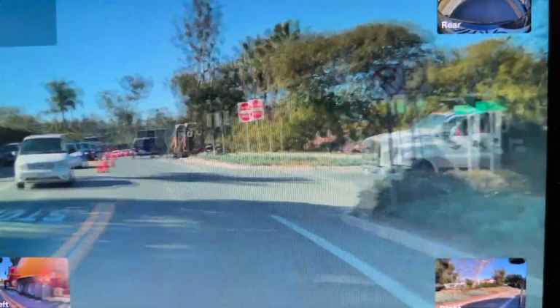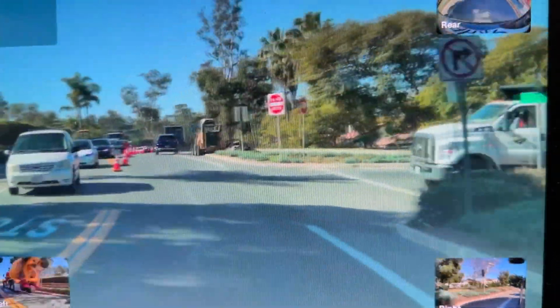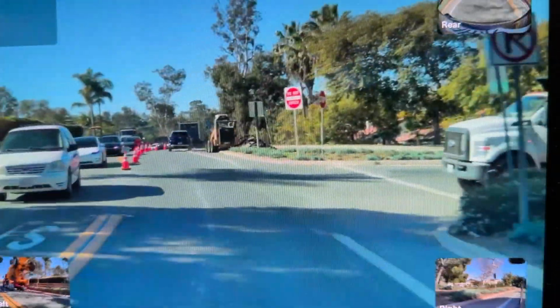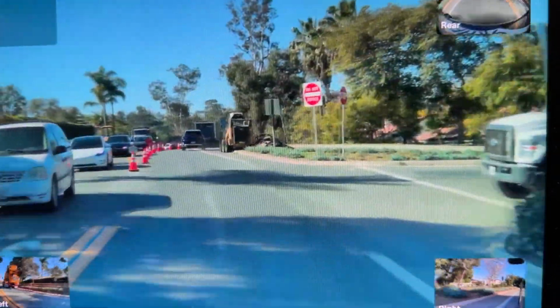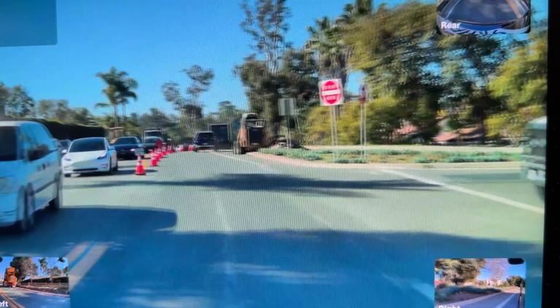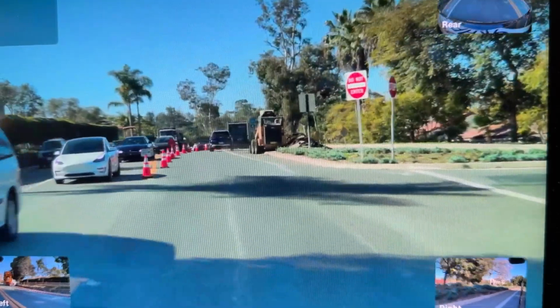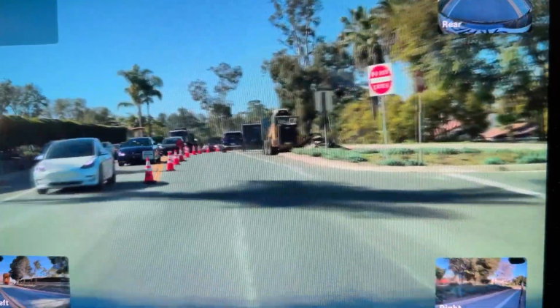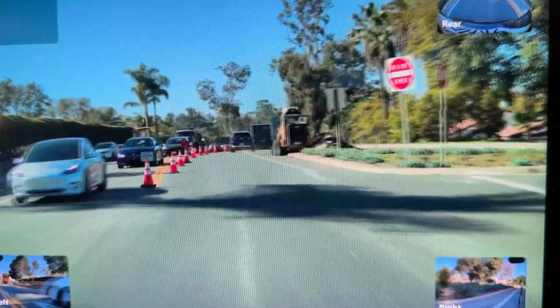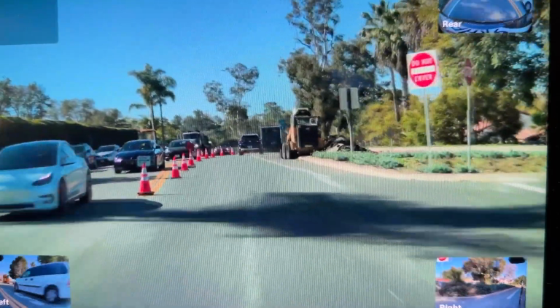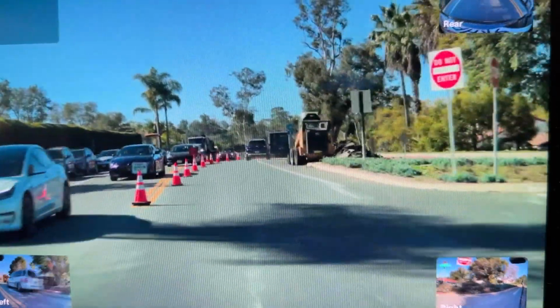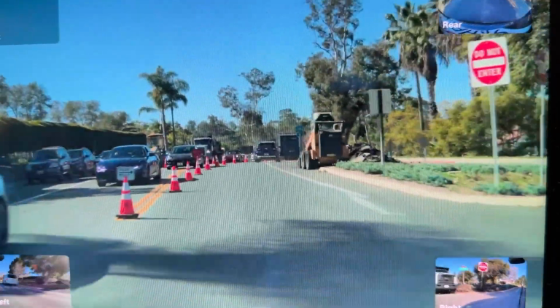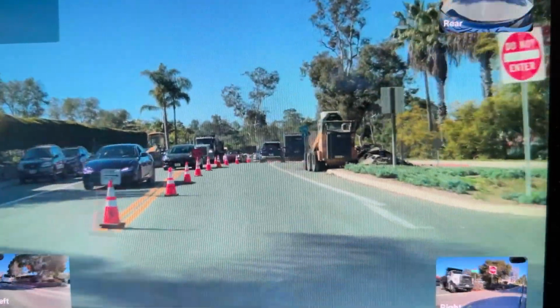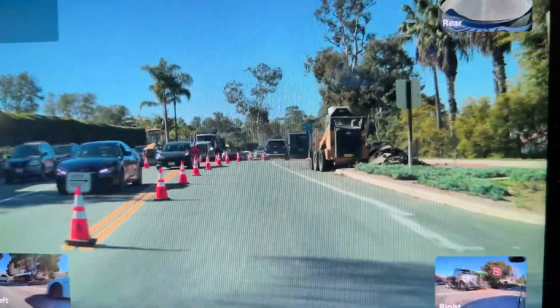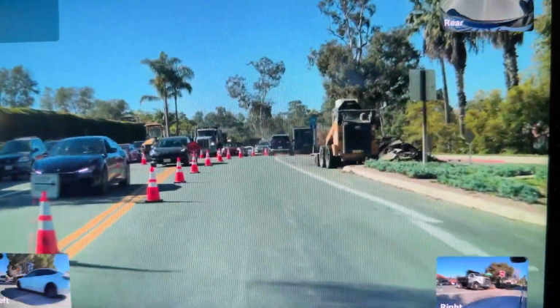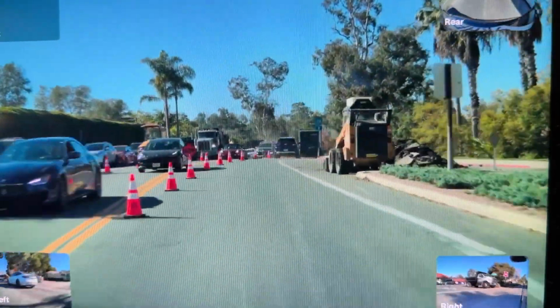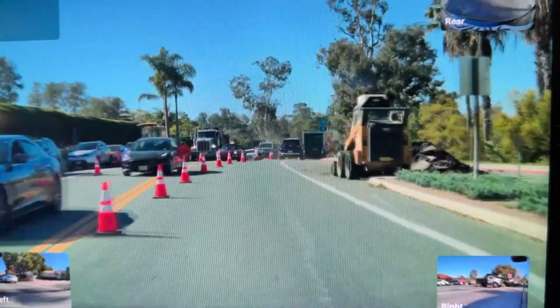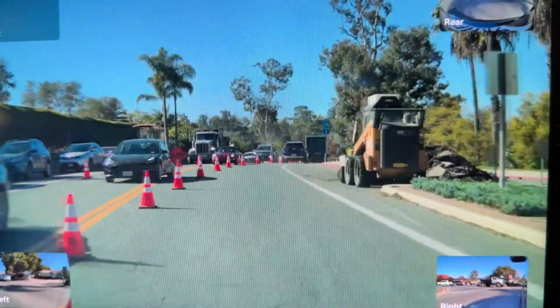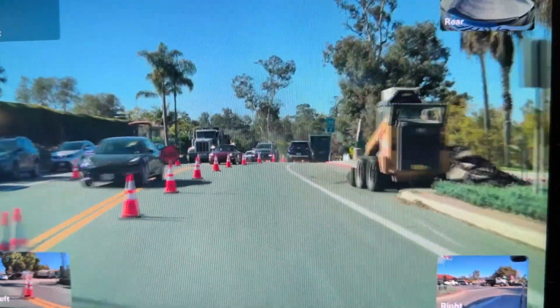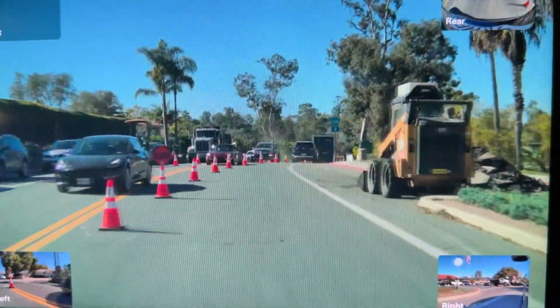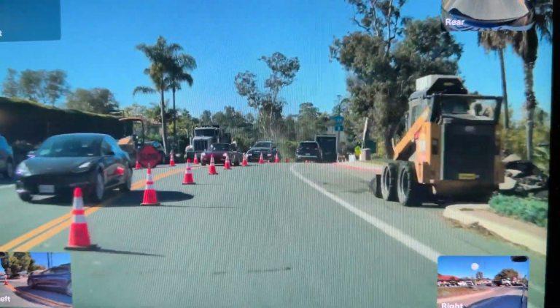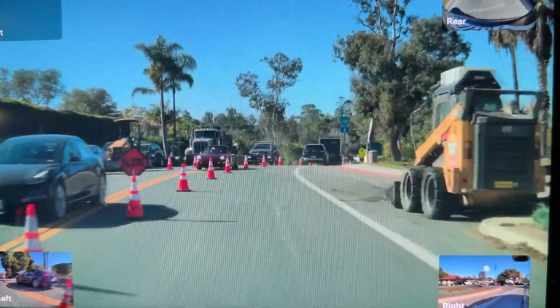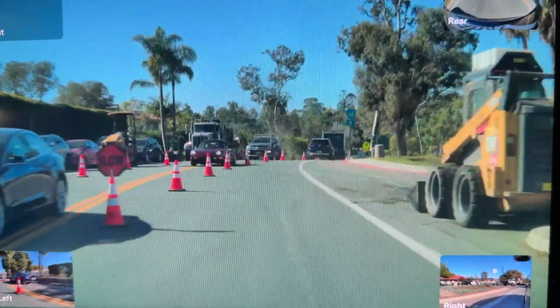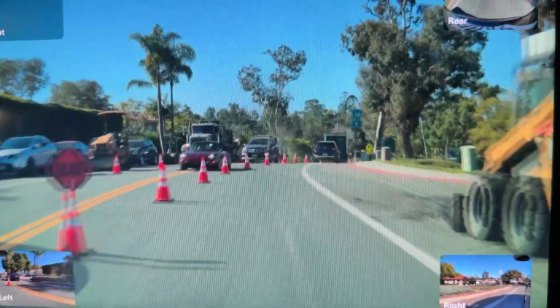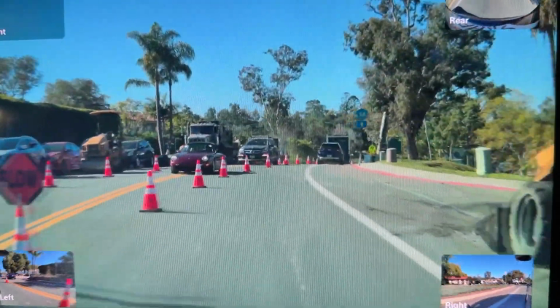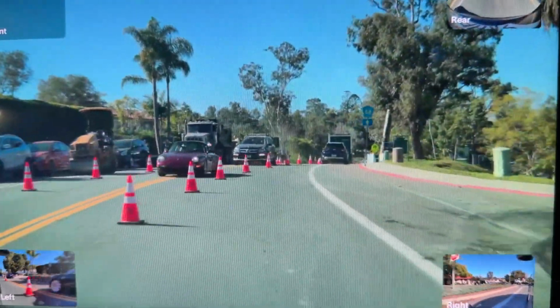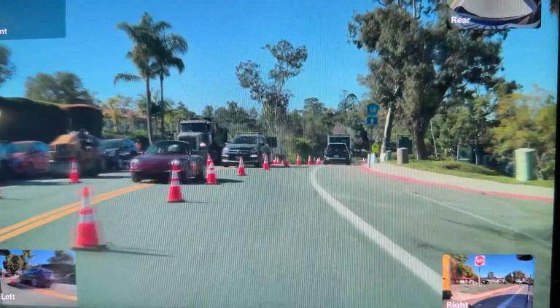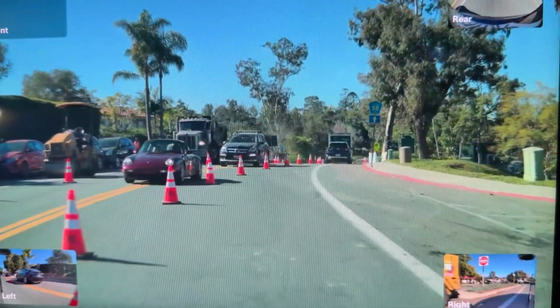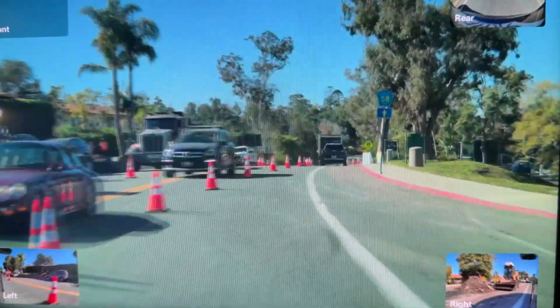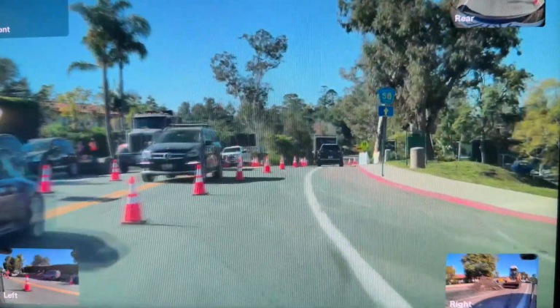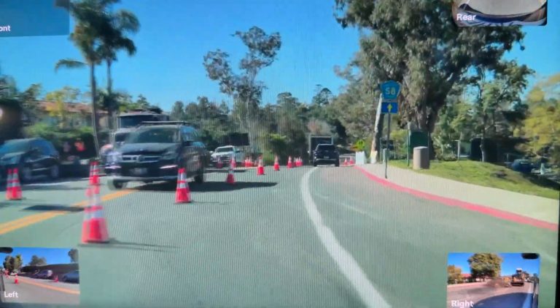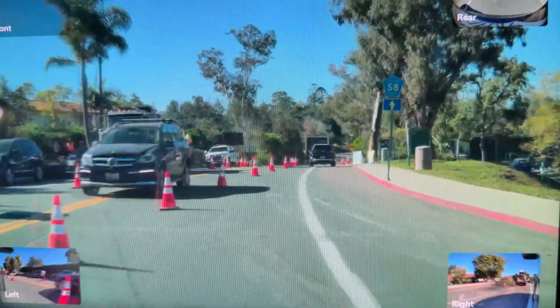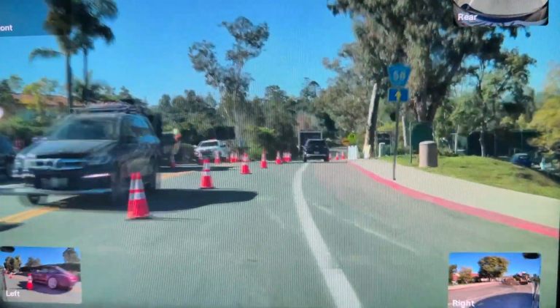More road work, this time navigating around traffic cones onto the side of the road.